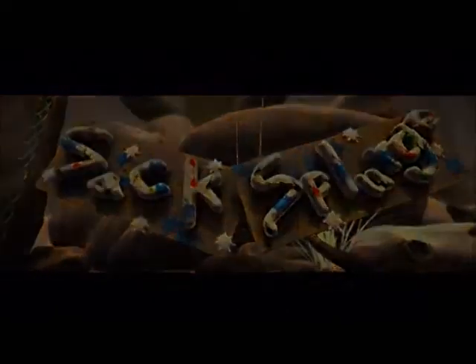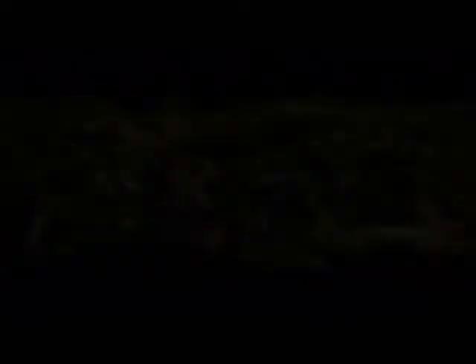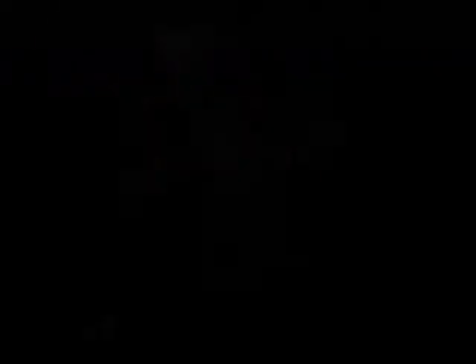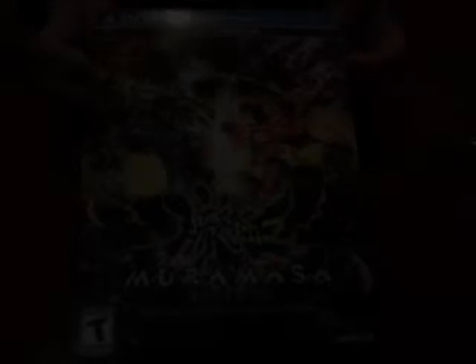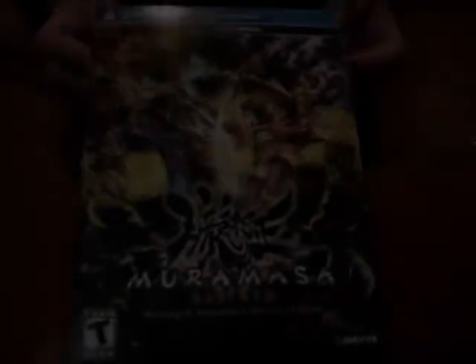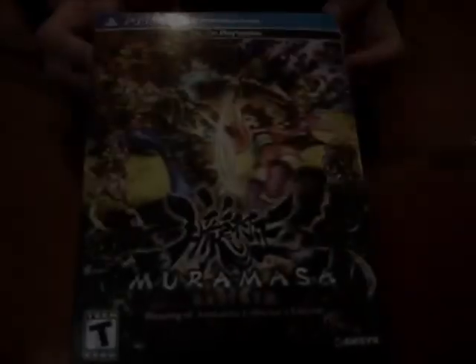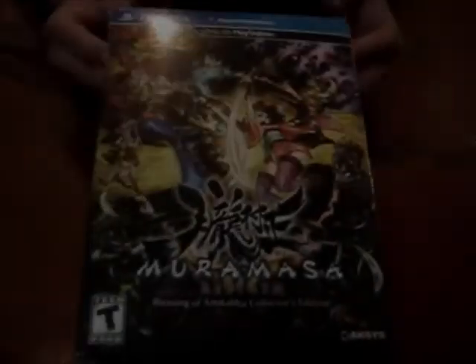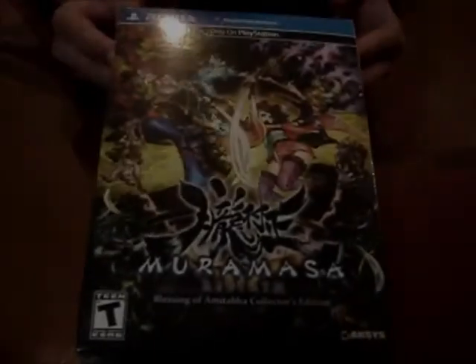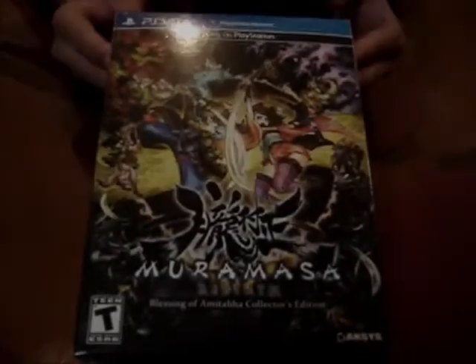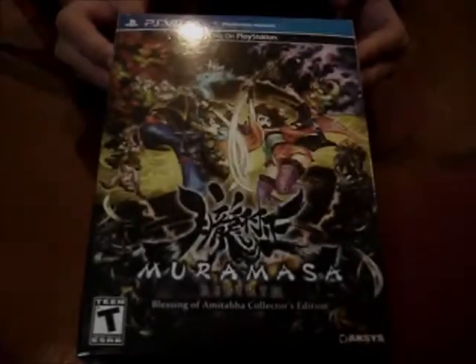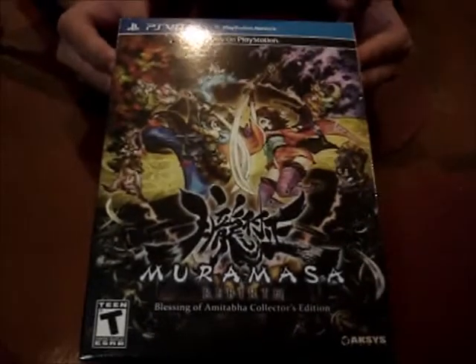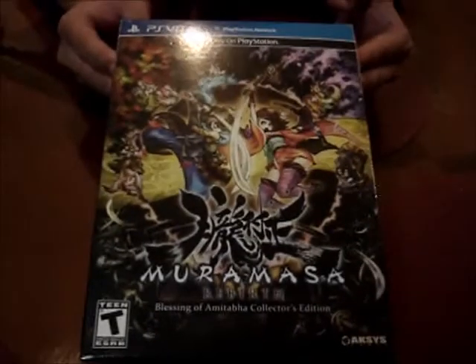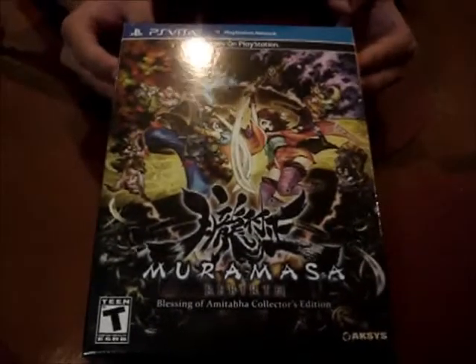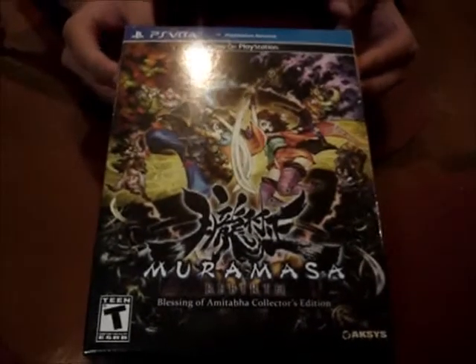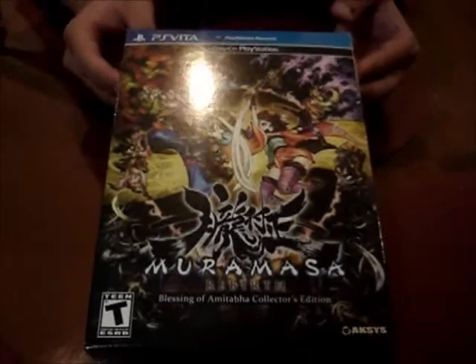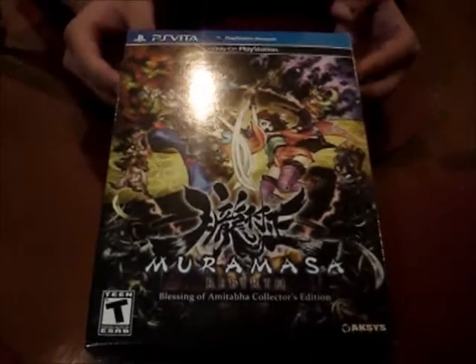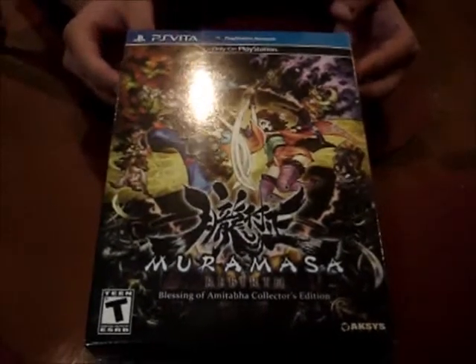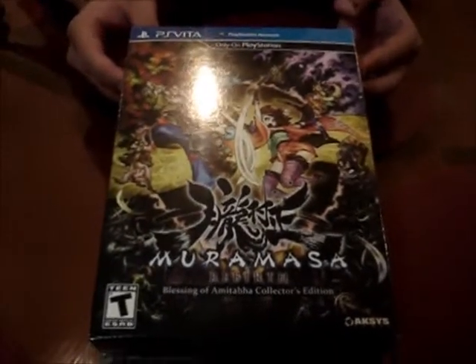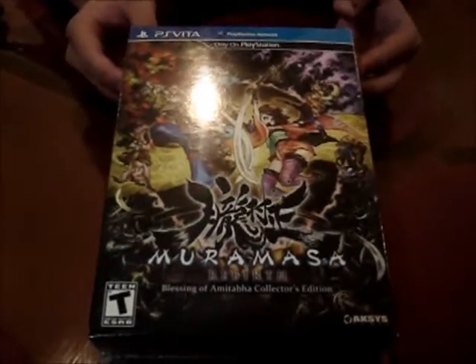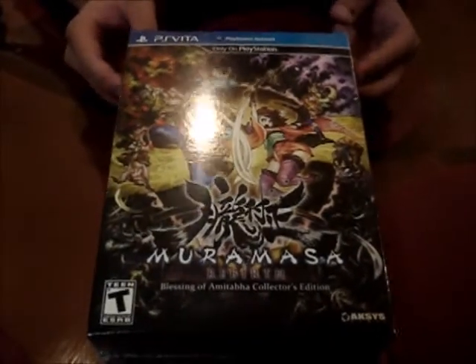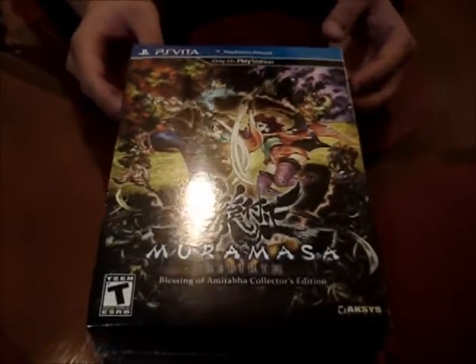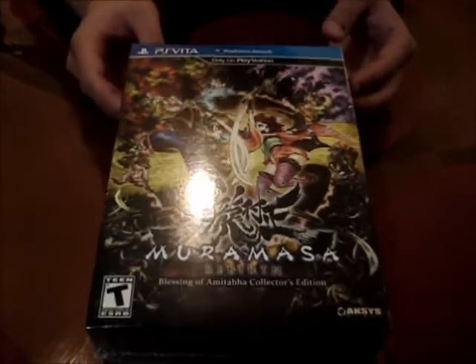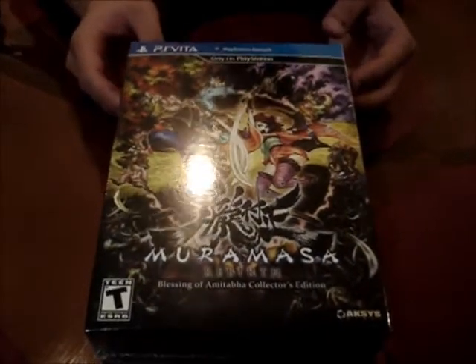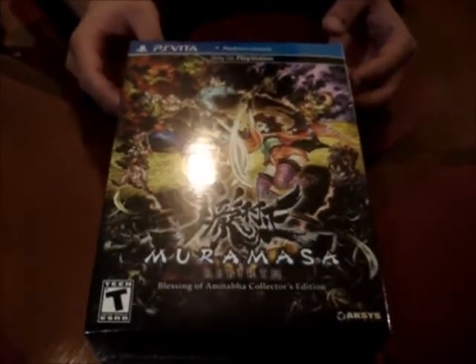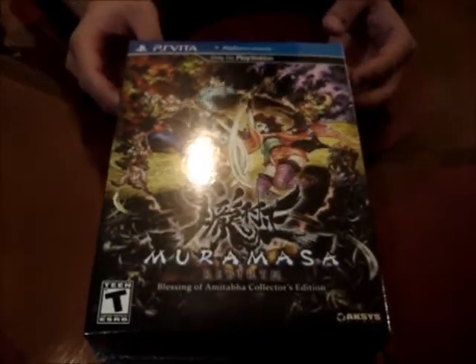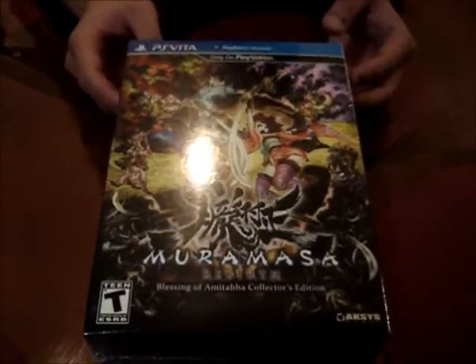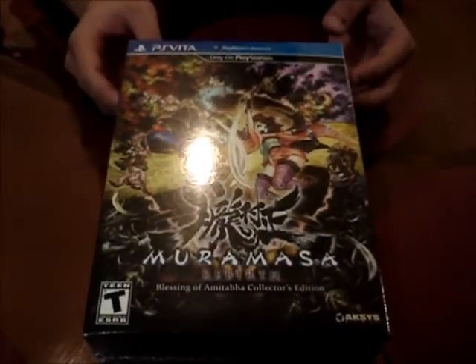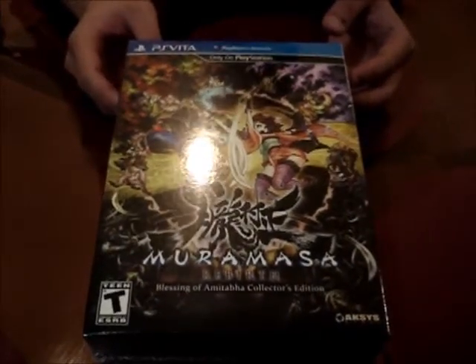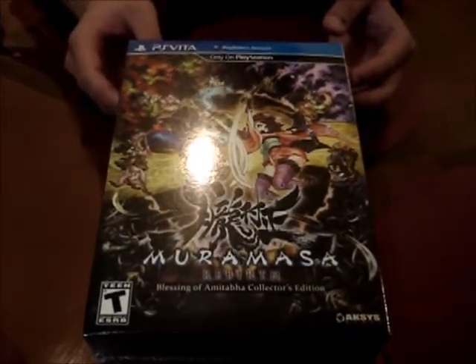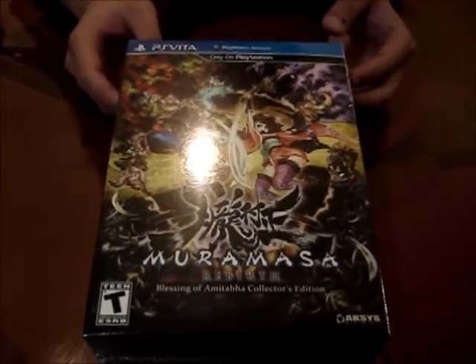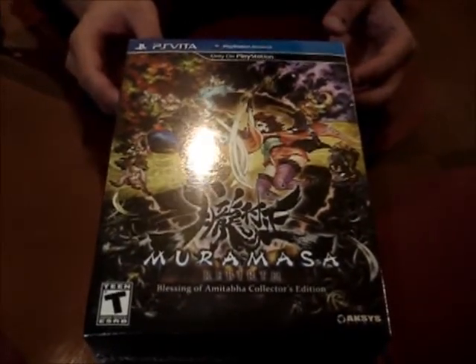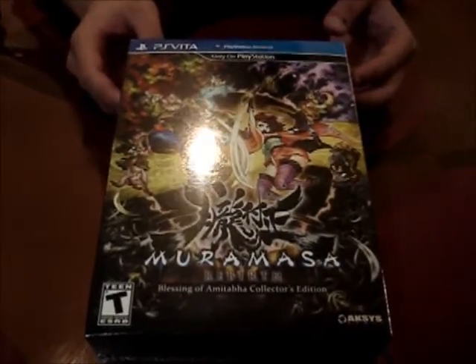Hey guys, we're bringing you the unboxing of Muramasa Rebirth, the Blessing of Amitabha Collector's Edition.